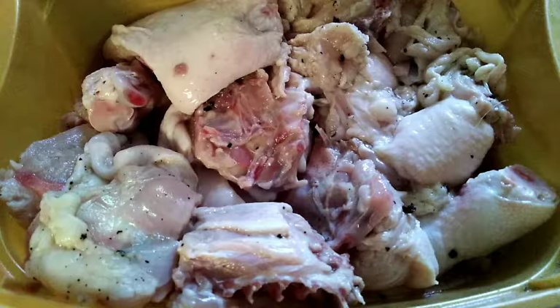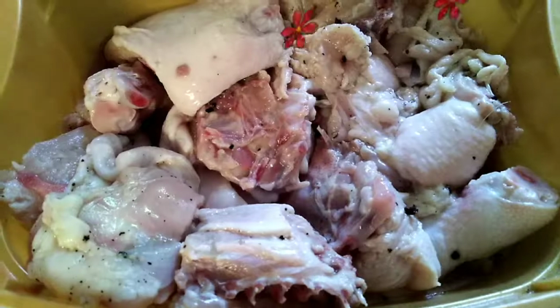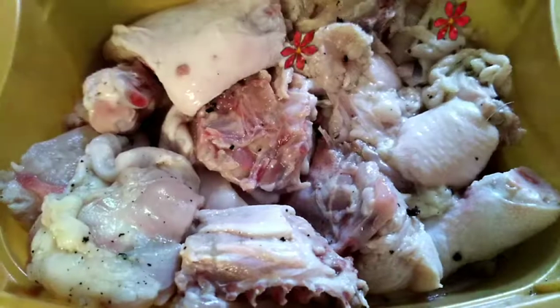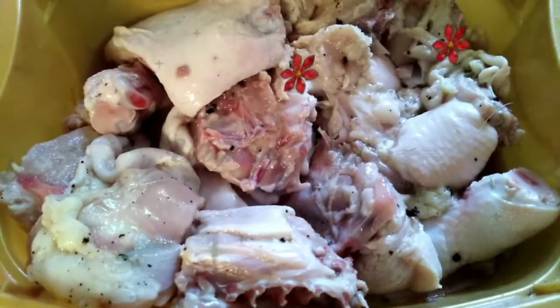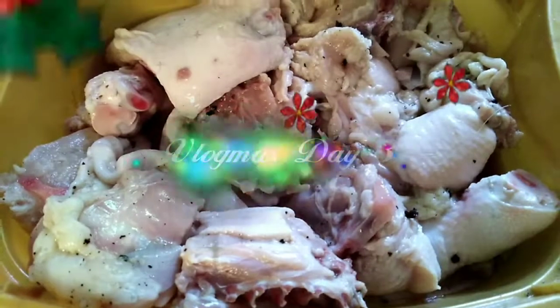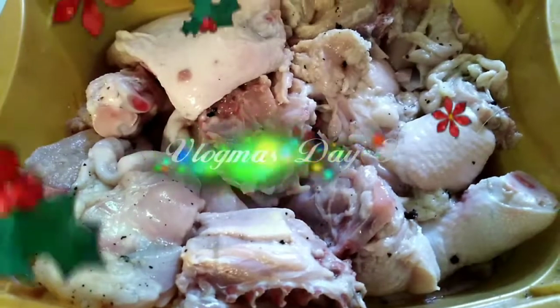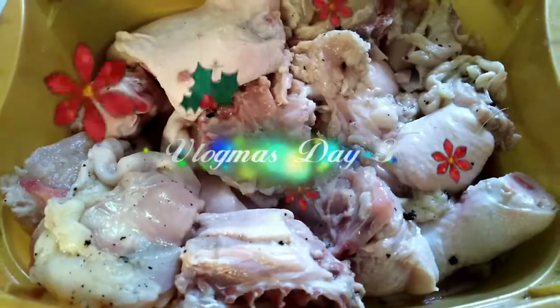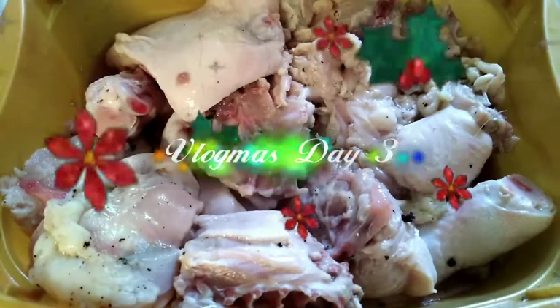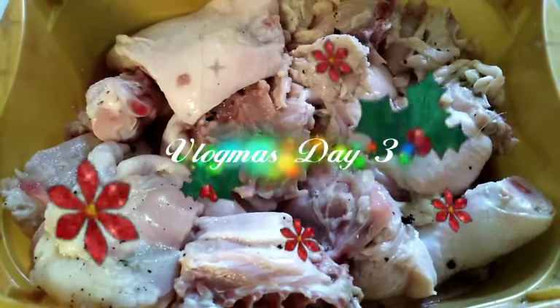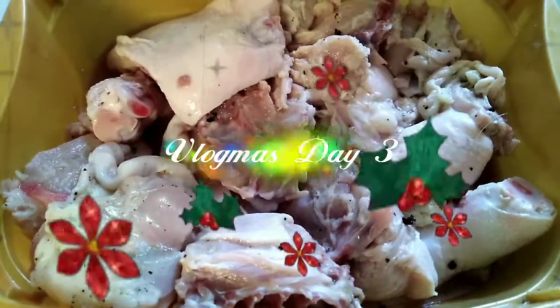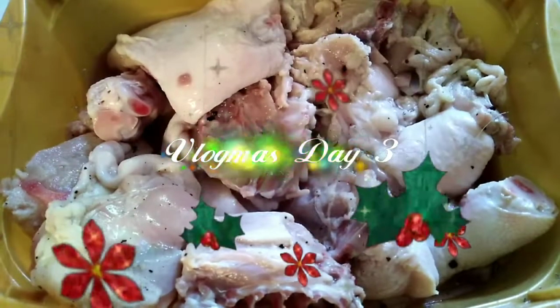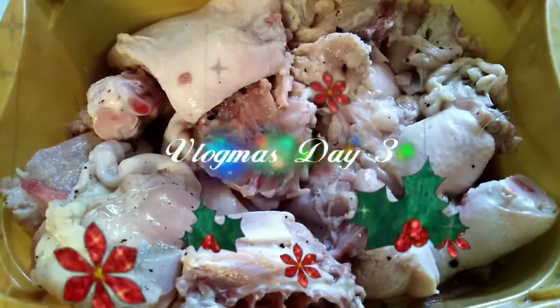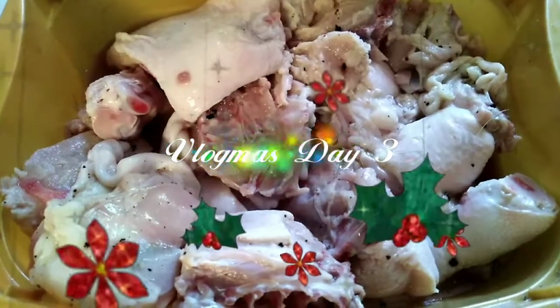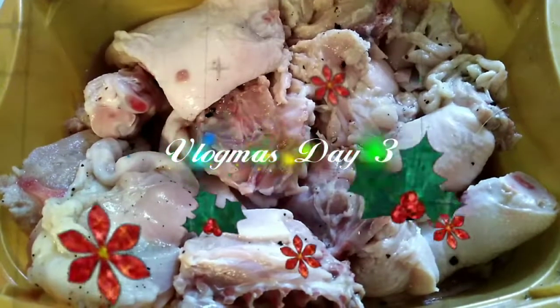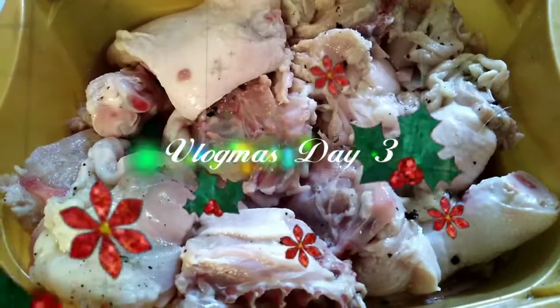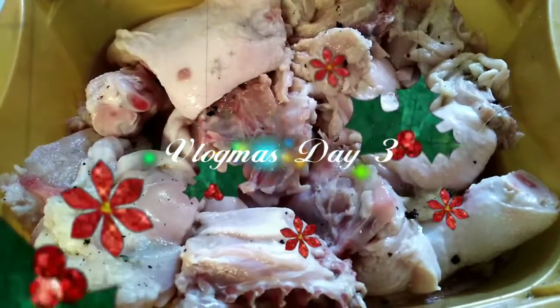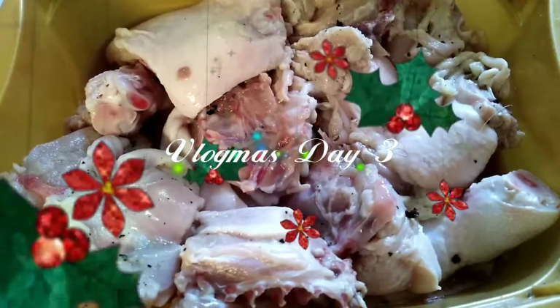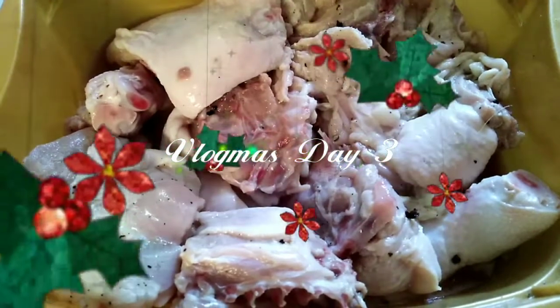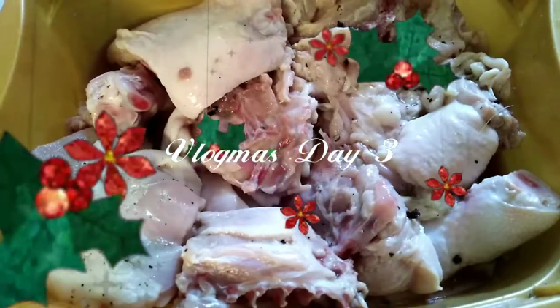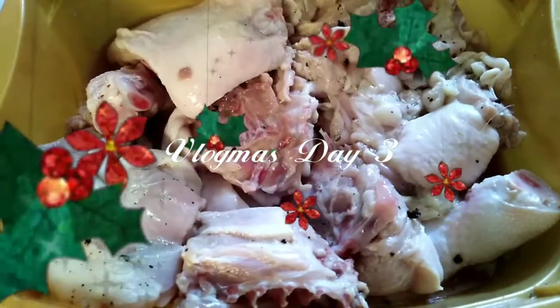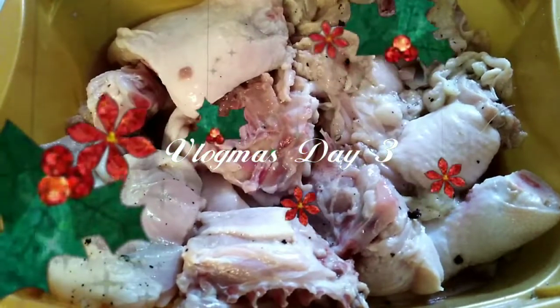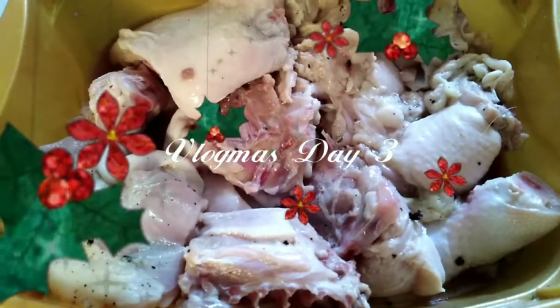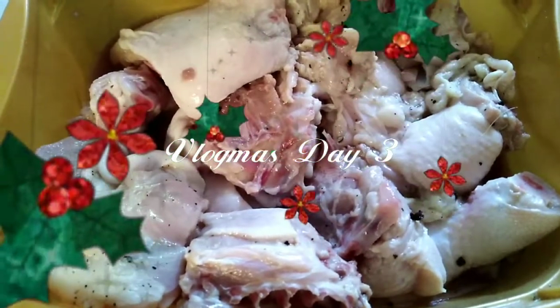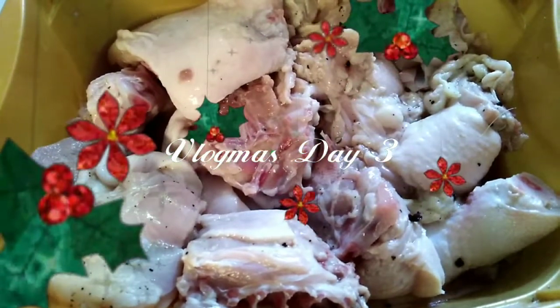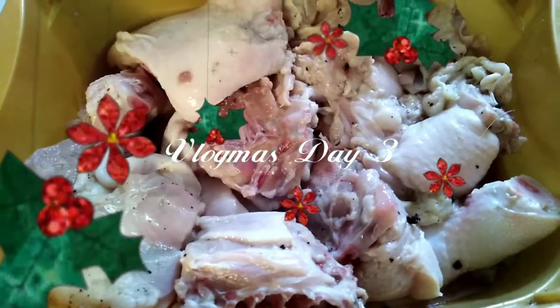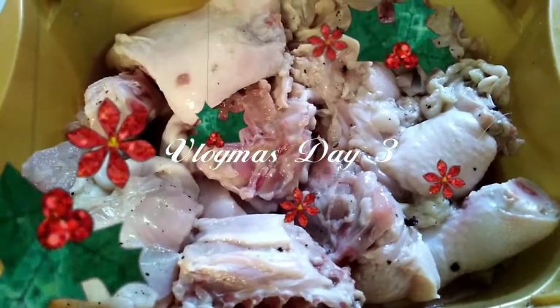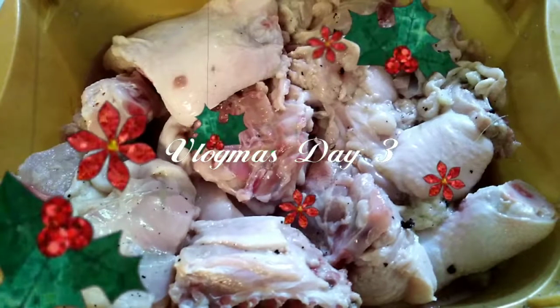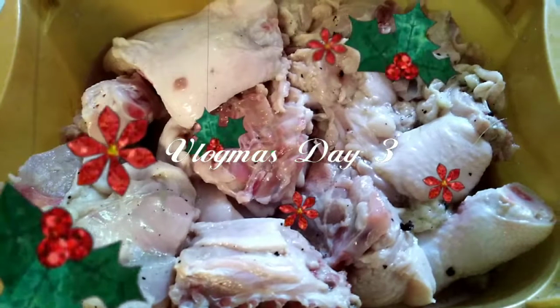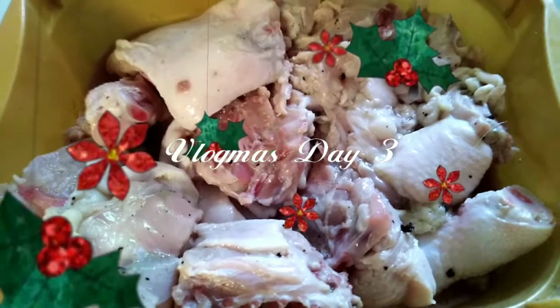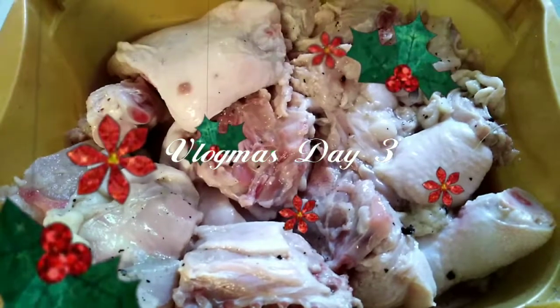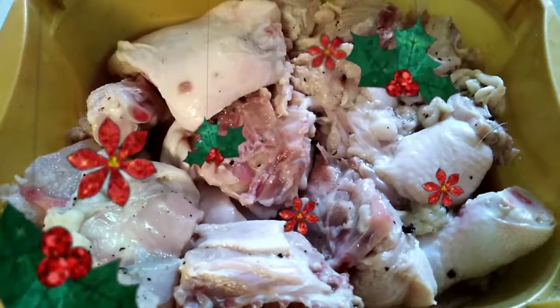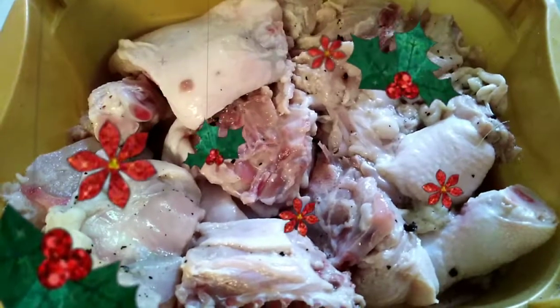Hi guys! Welcome back to my channel. So for today, we will be cooking fried chicken and mie goreng.